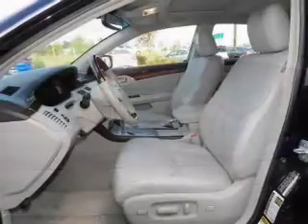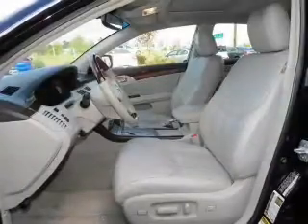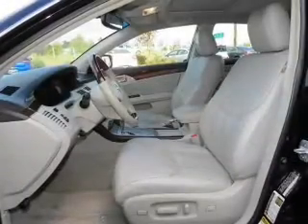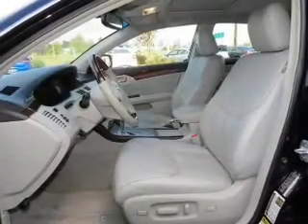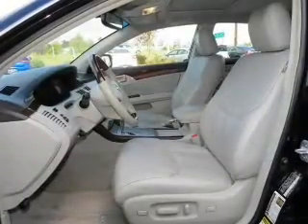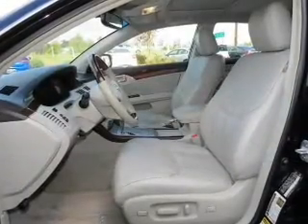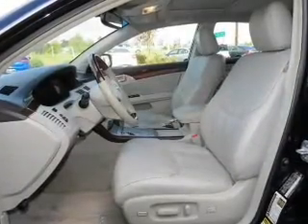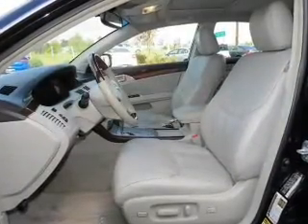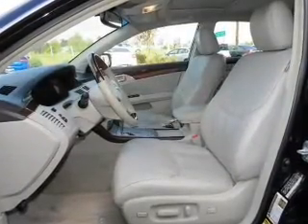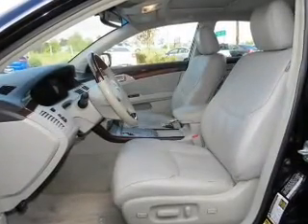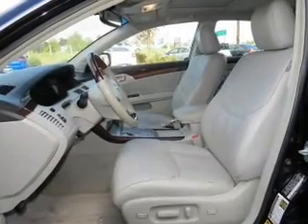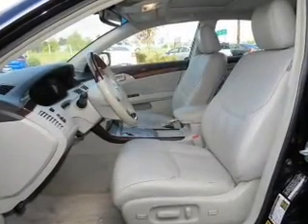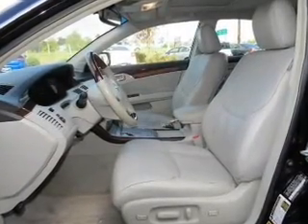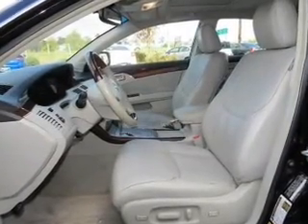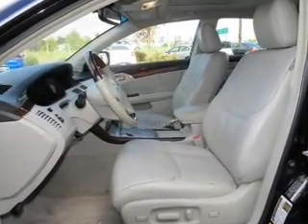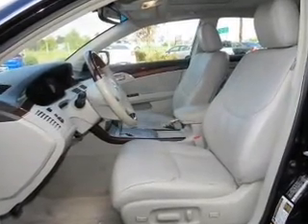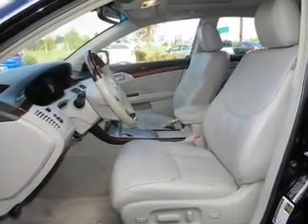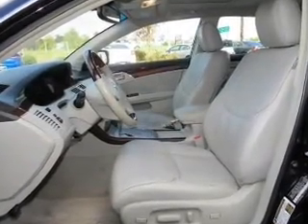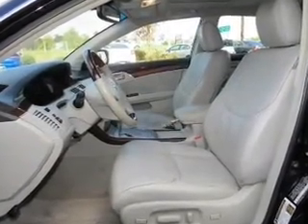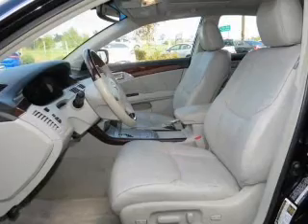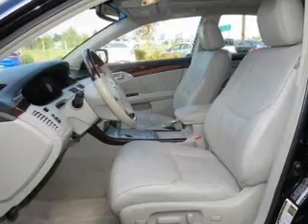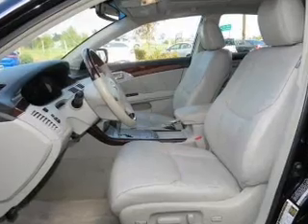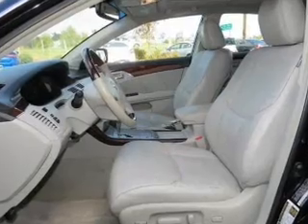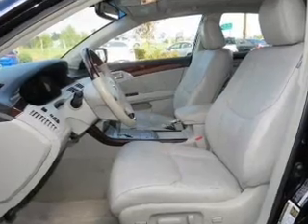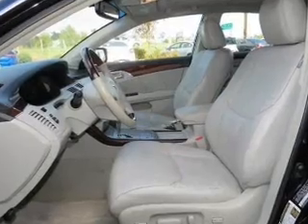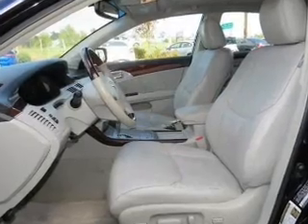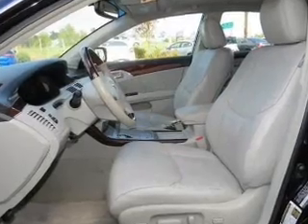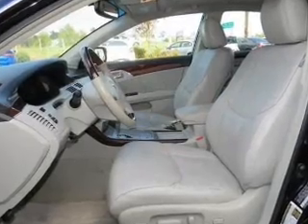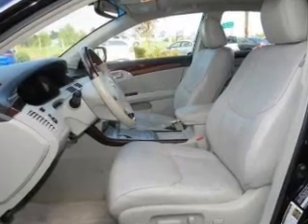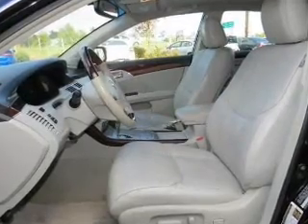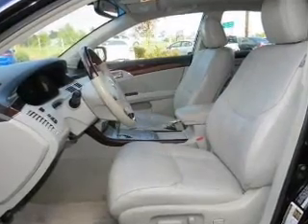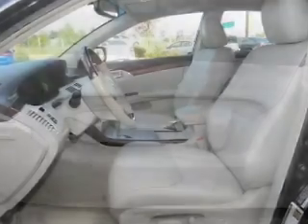Further safety features include traction control, stability control, a passenger airbag, low tire pressure warning, and front ventilated disc brakes.